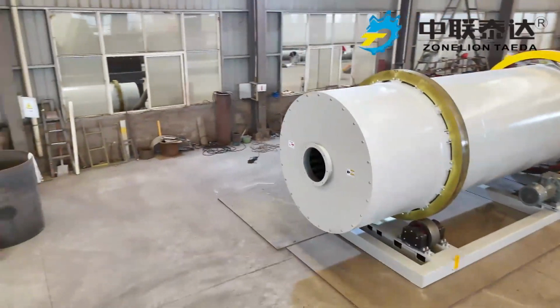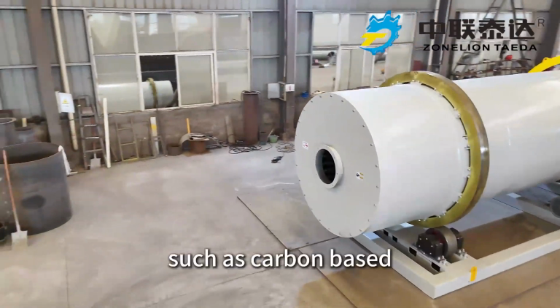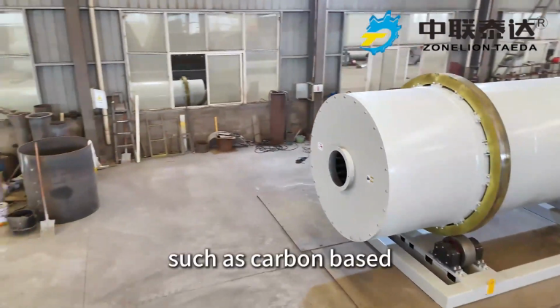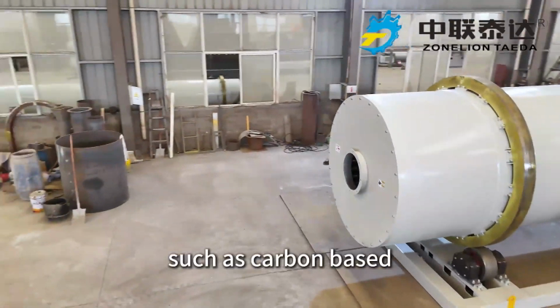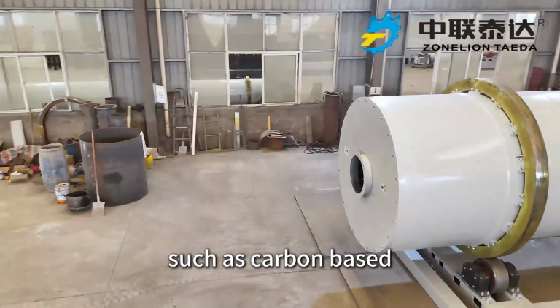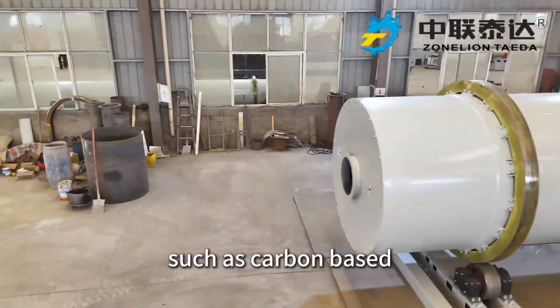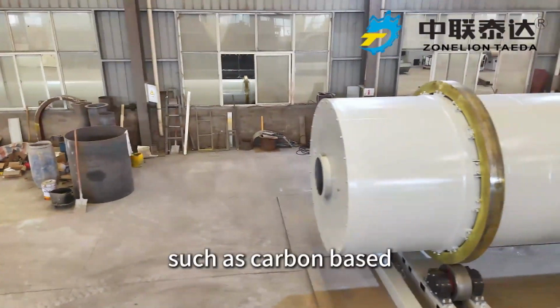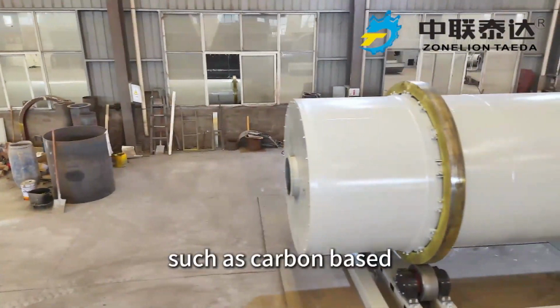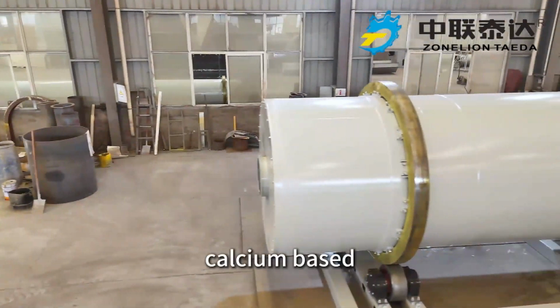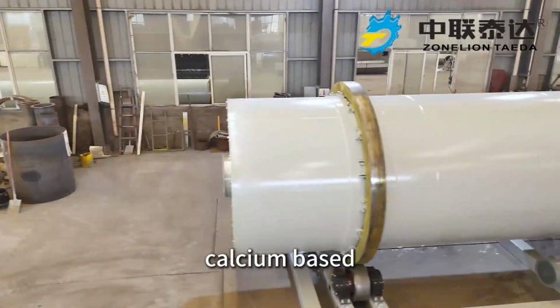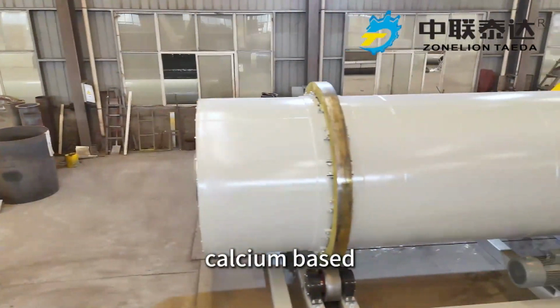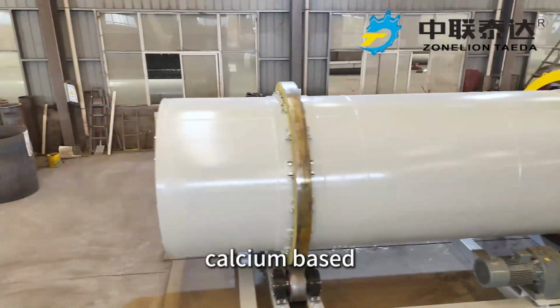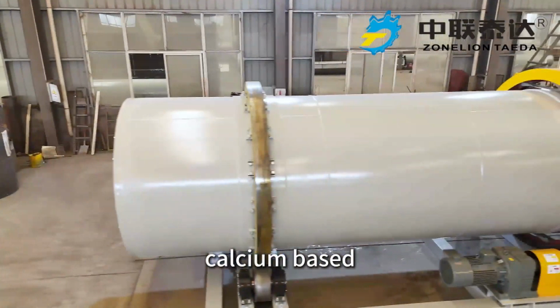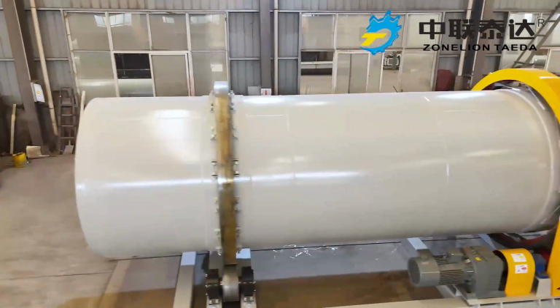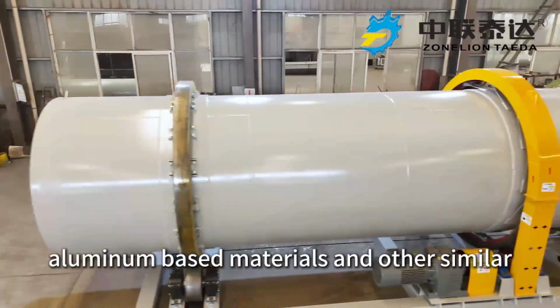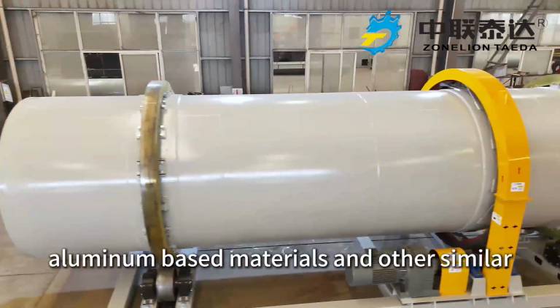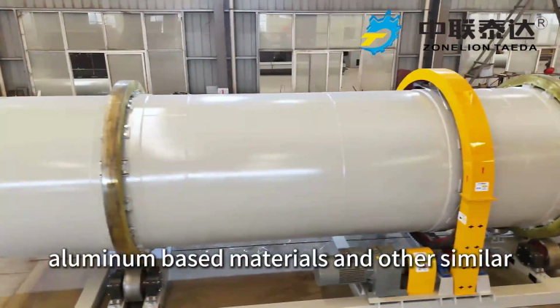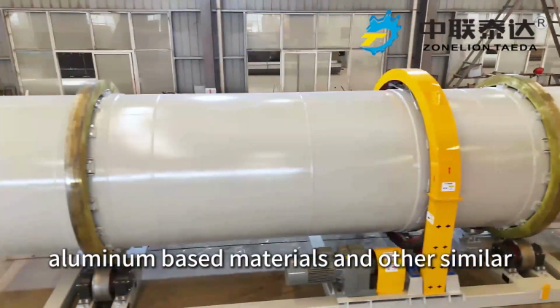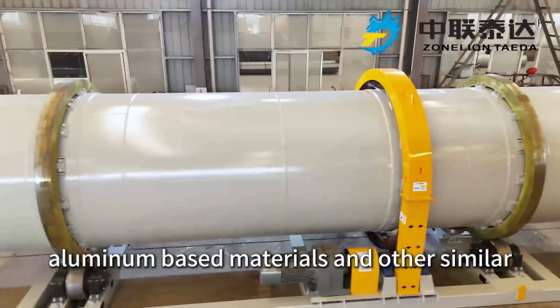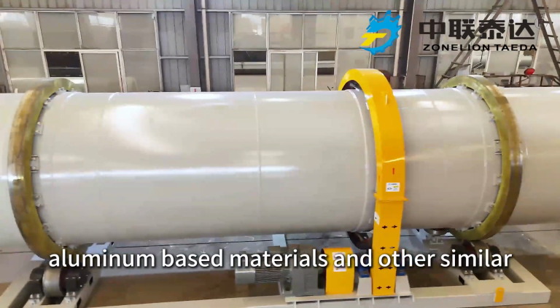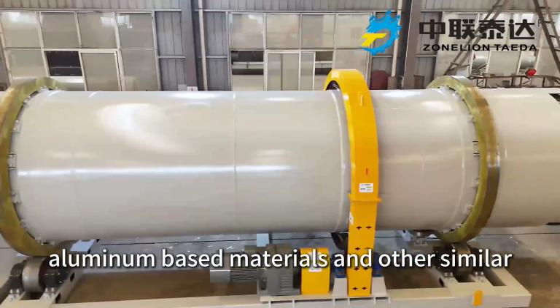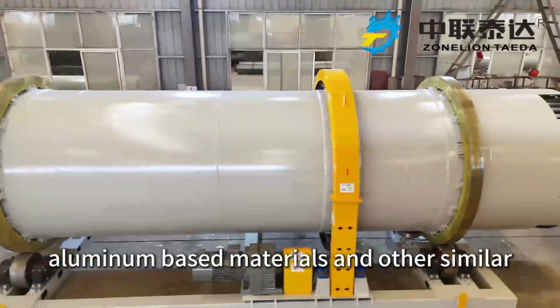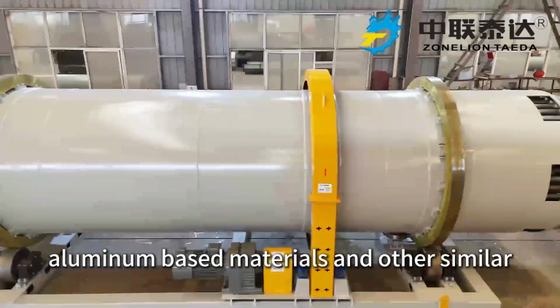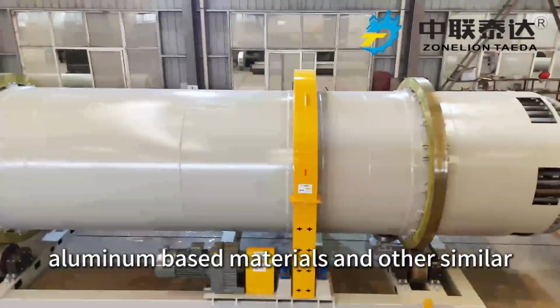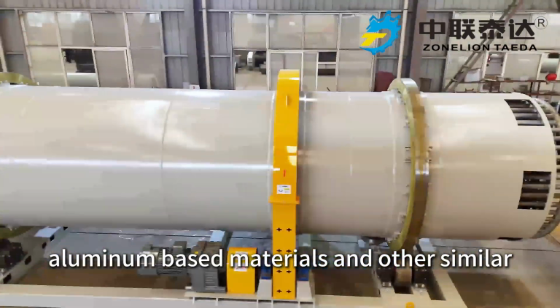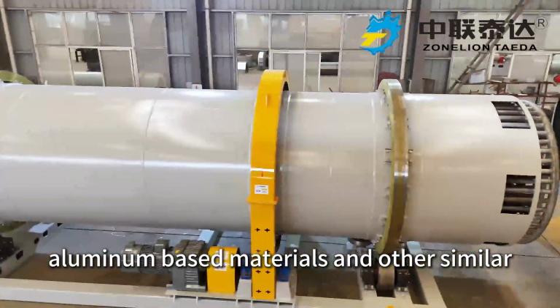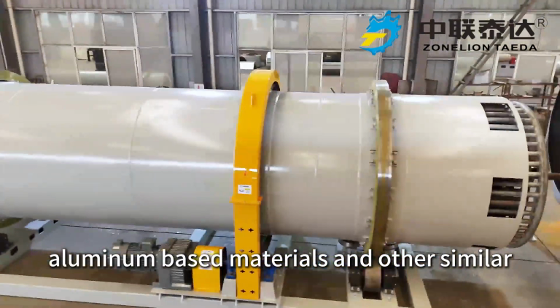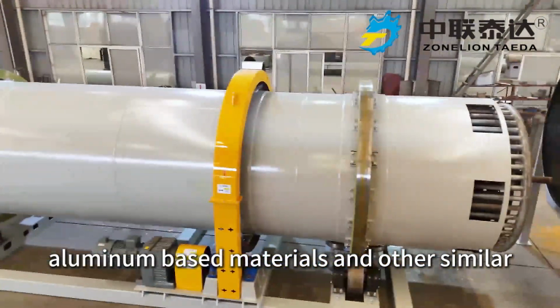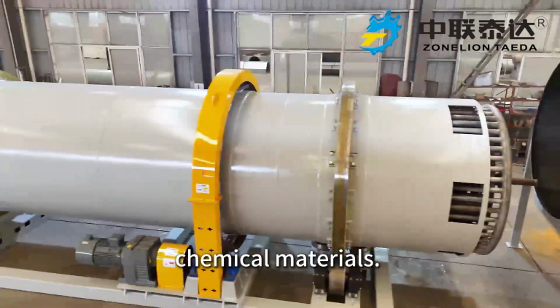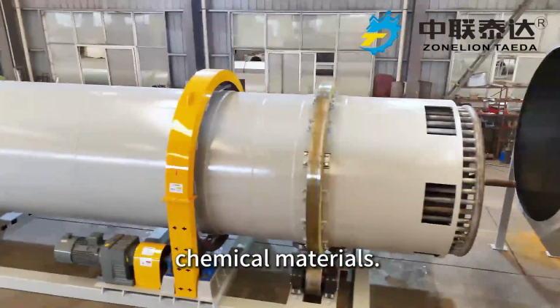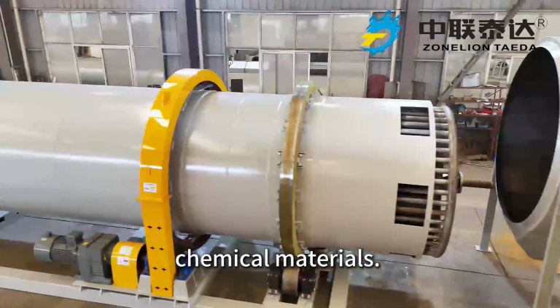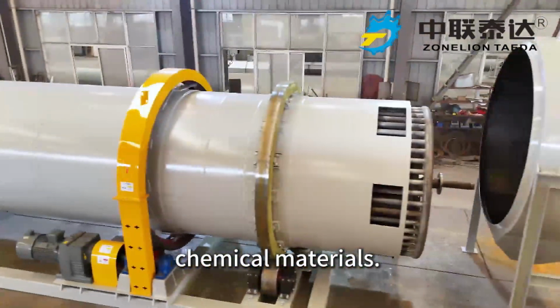Such as carbon-based, calcium-based, and aluminum-based materials, as well as other similar chemical materials.